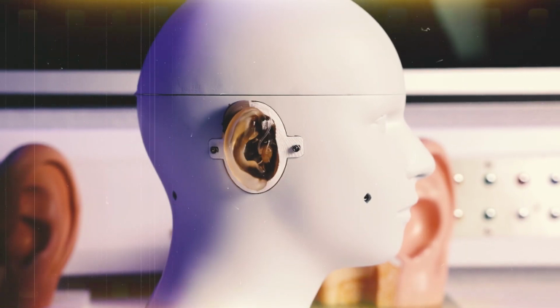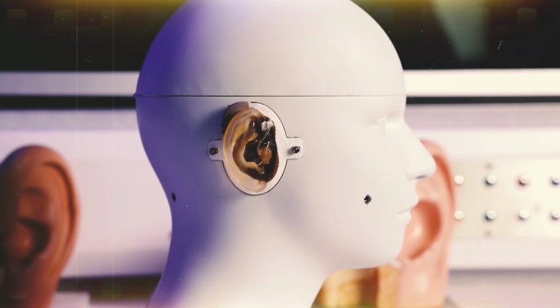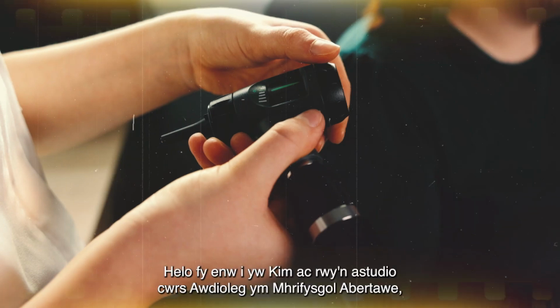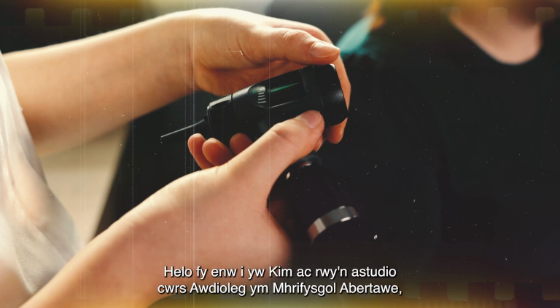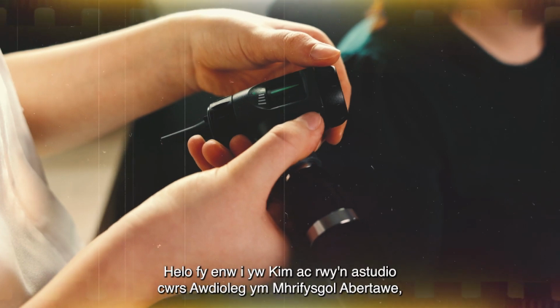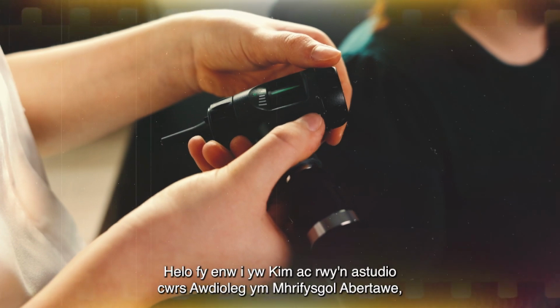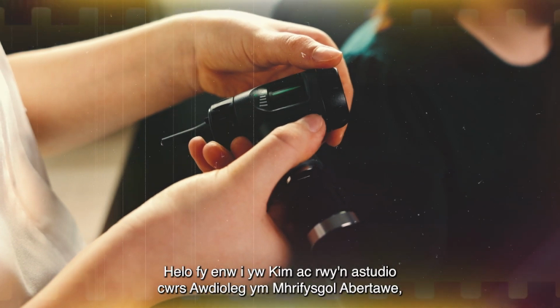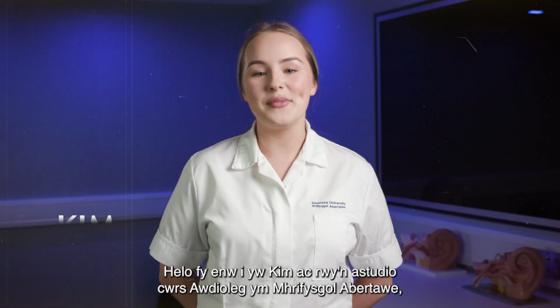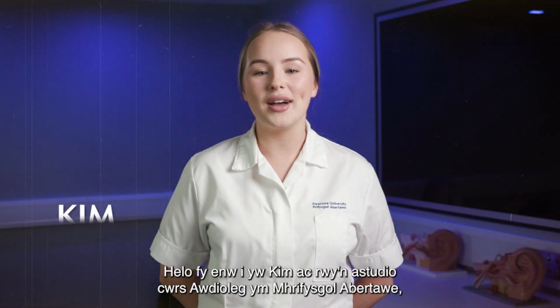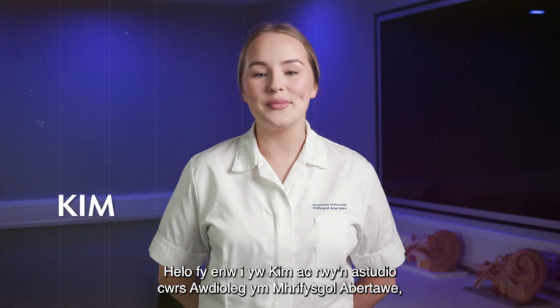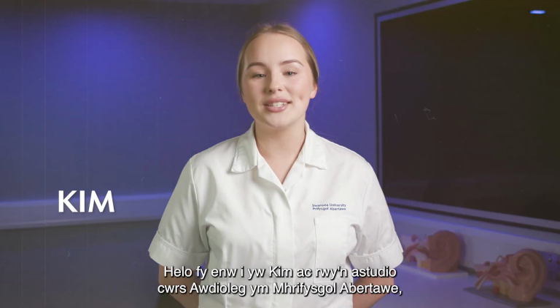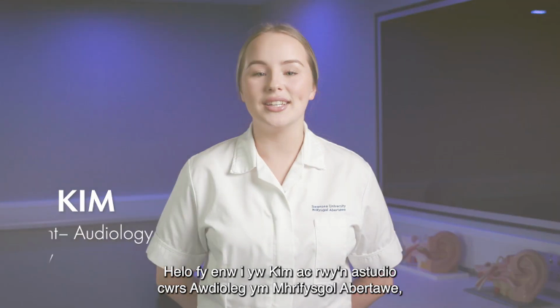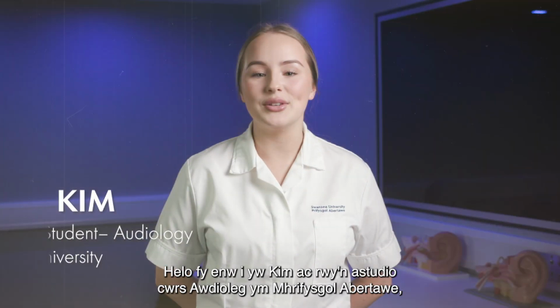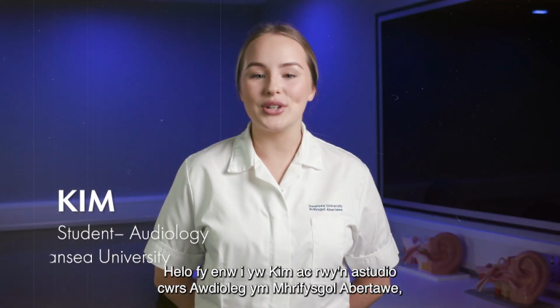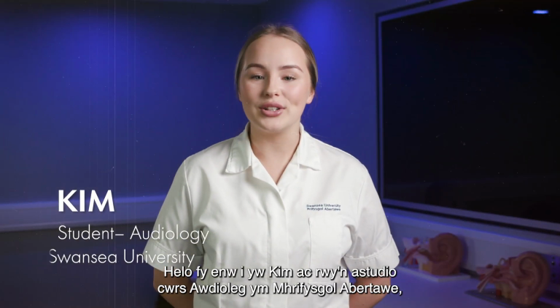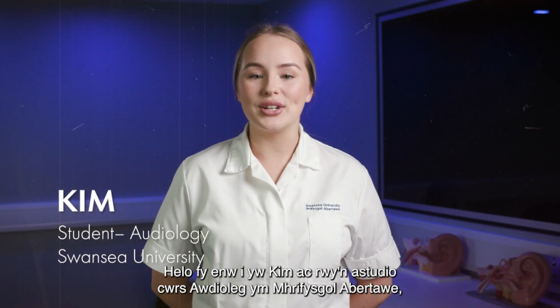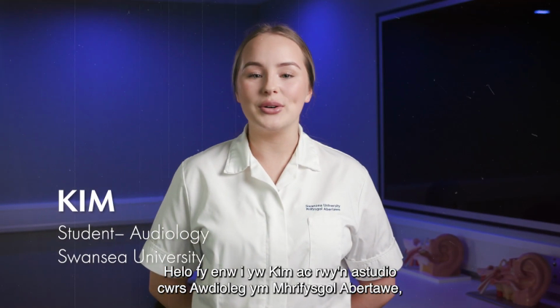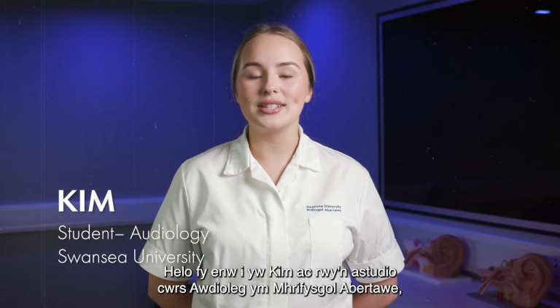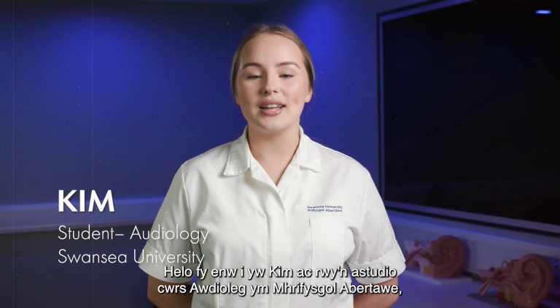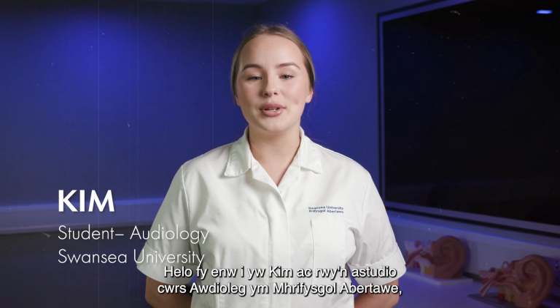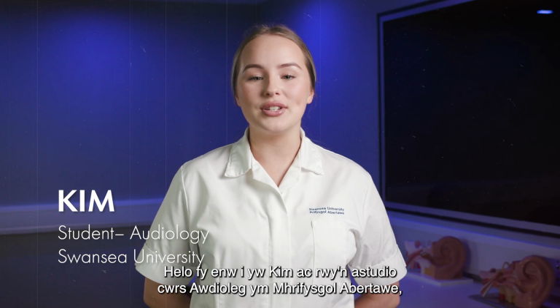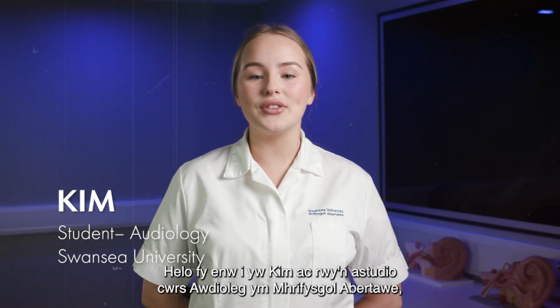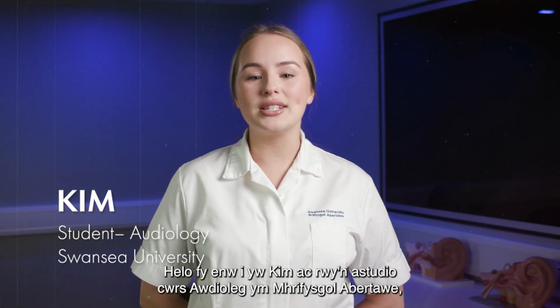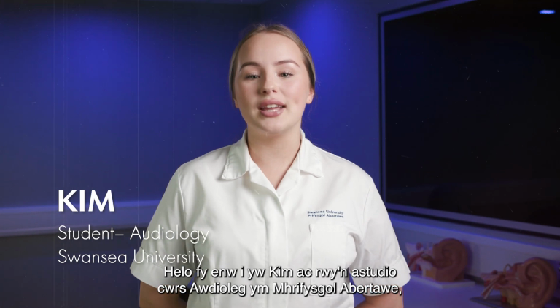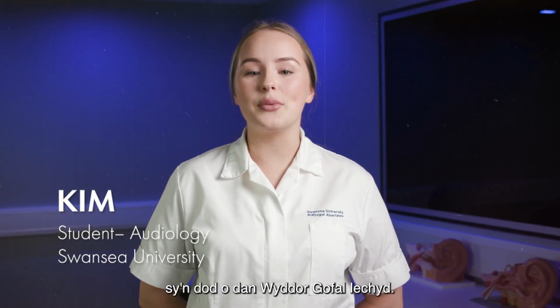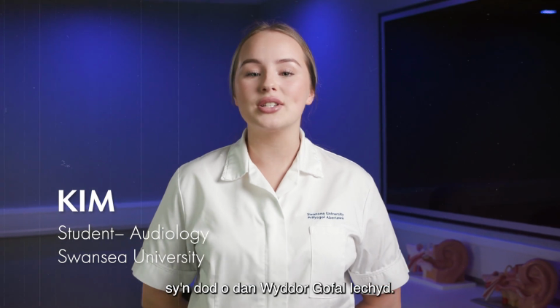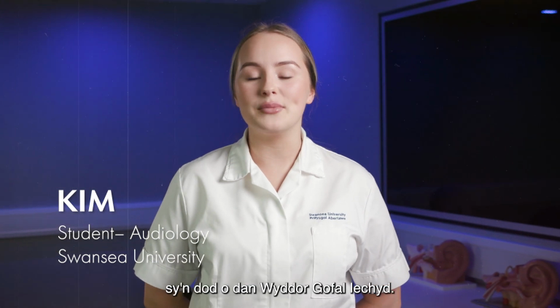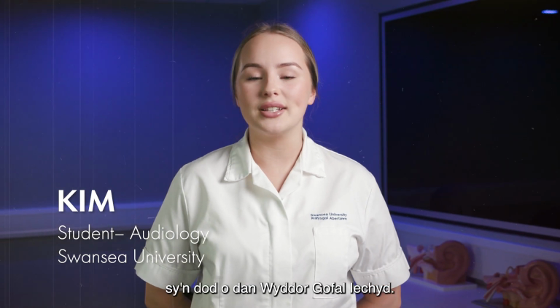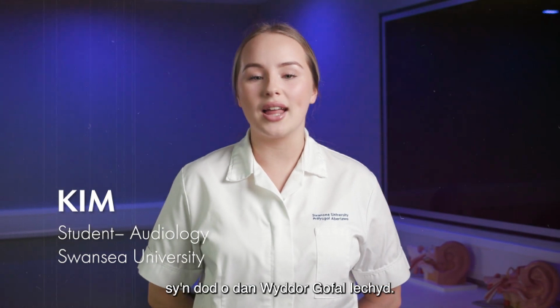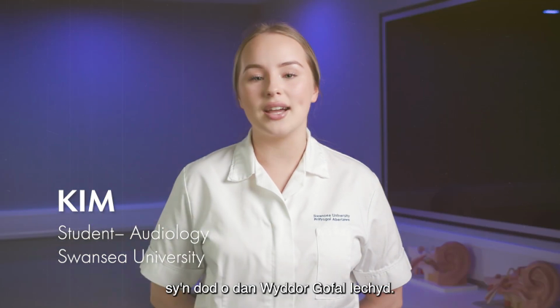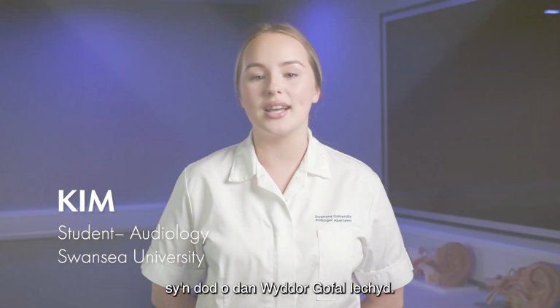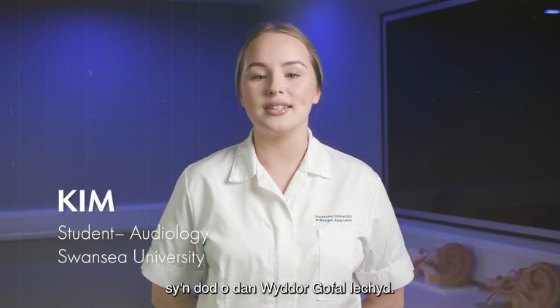Hi, my name is Kim and I'm studying the Audiology course at Swansea University, which comes under Healthcare Science.